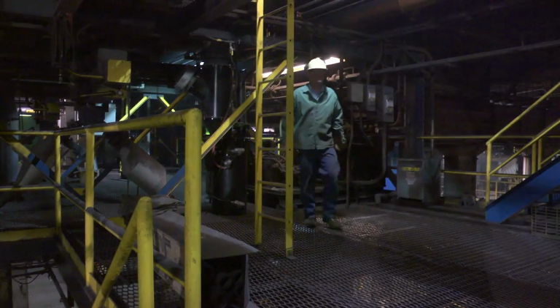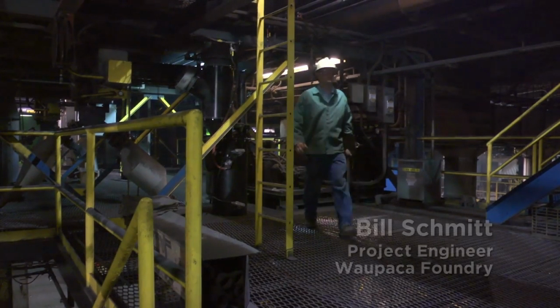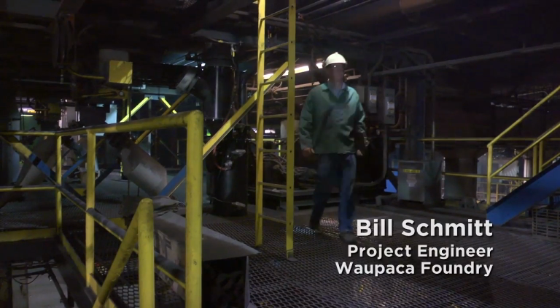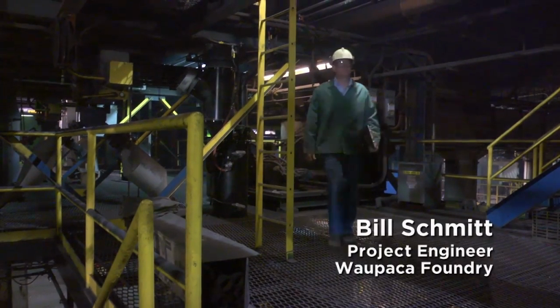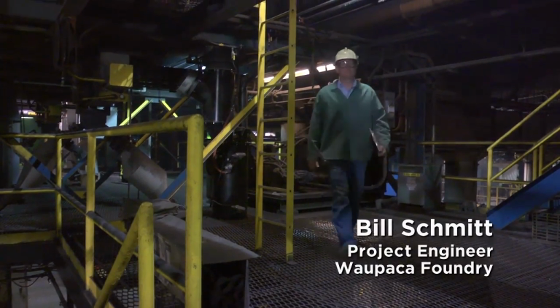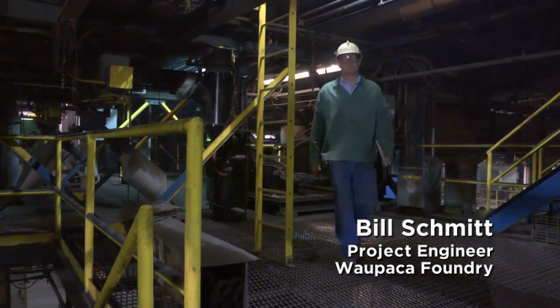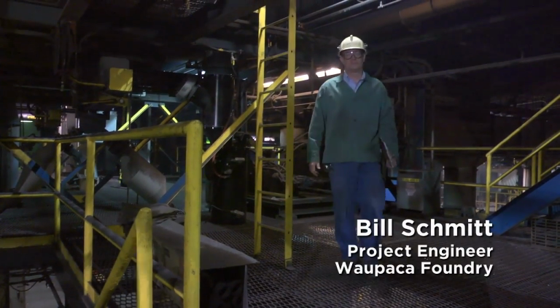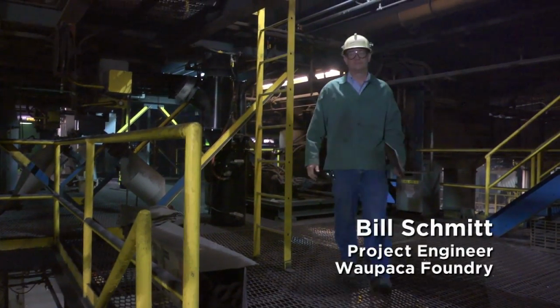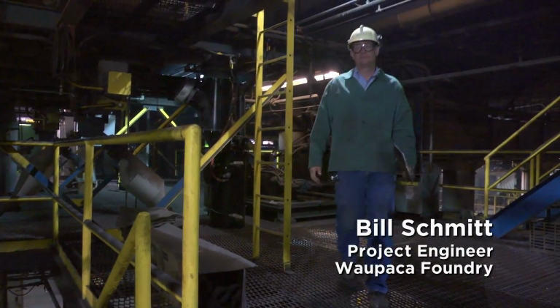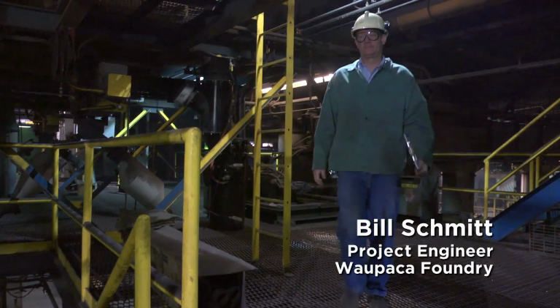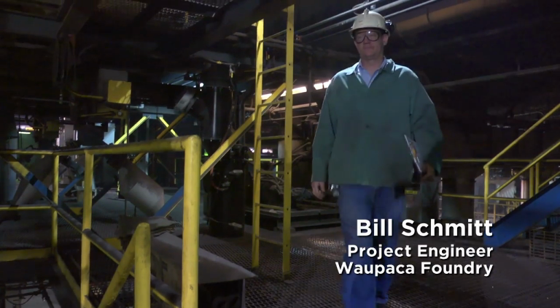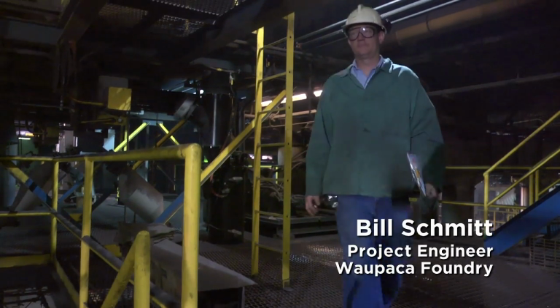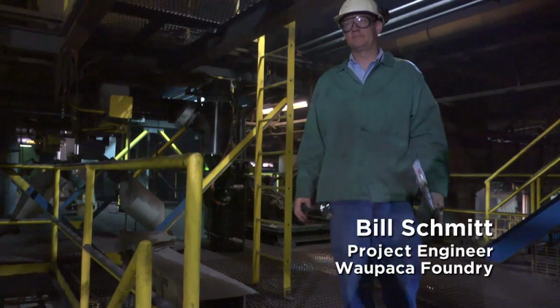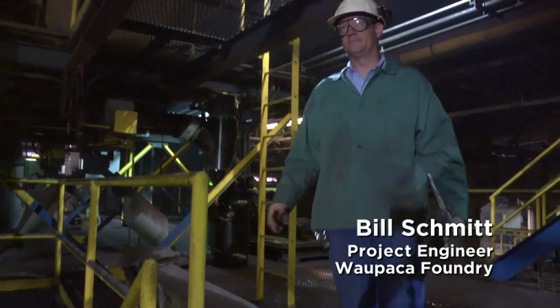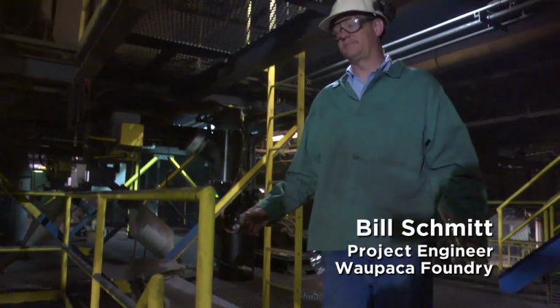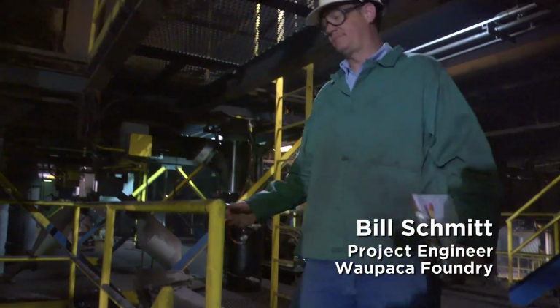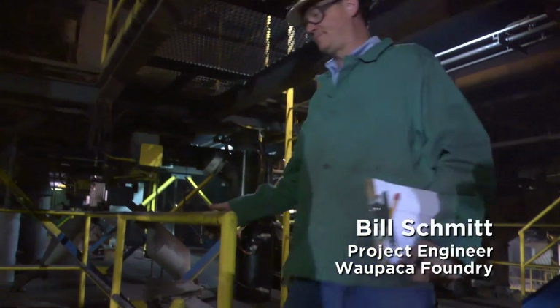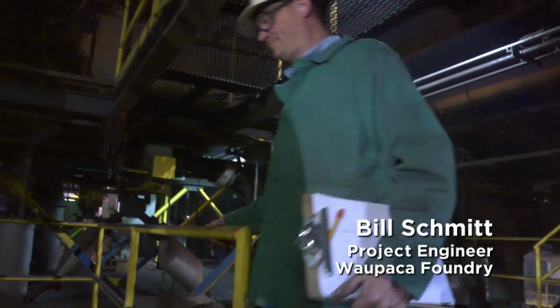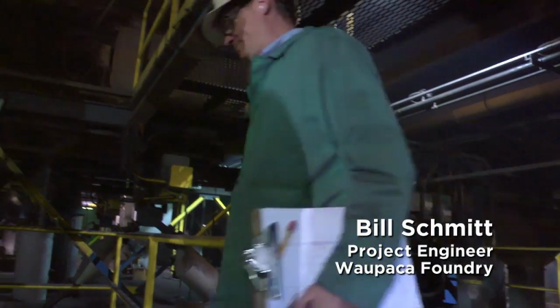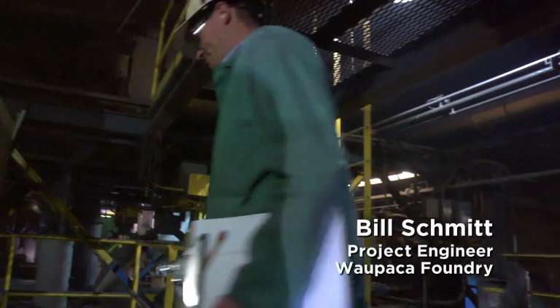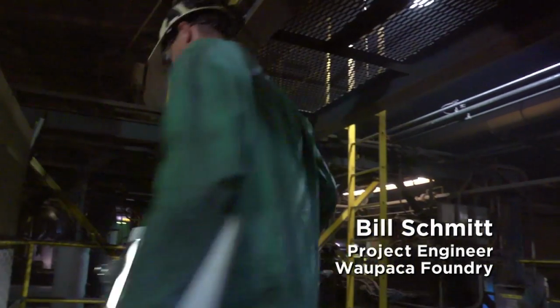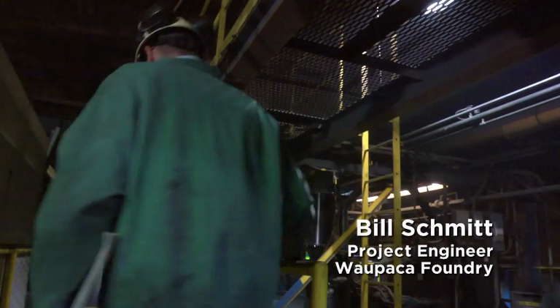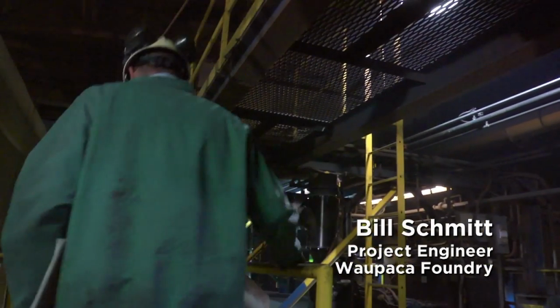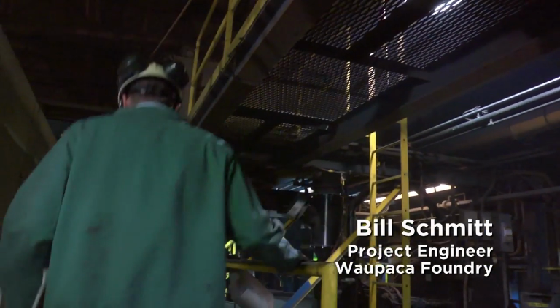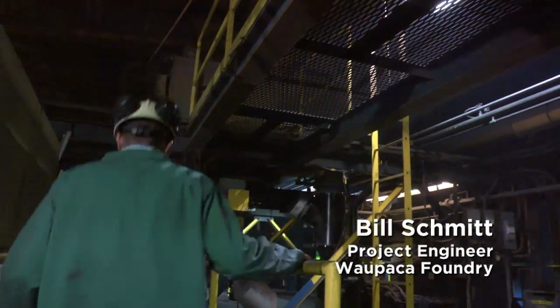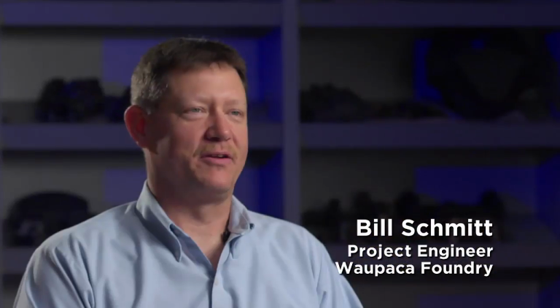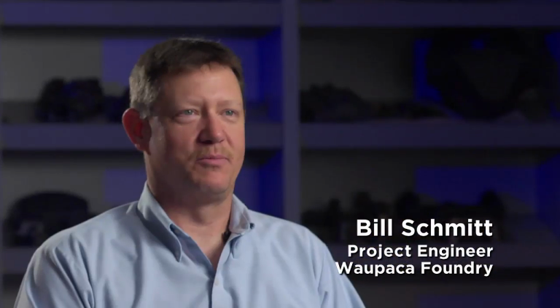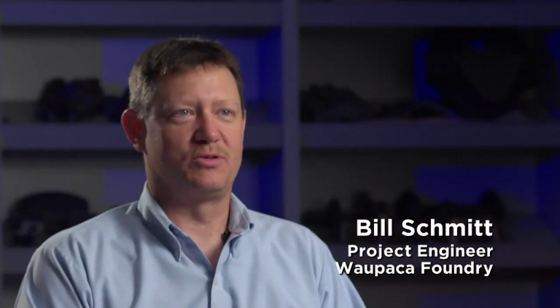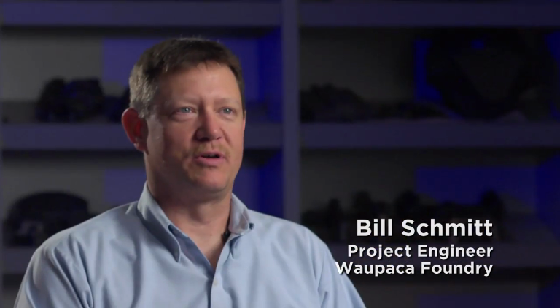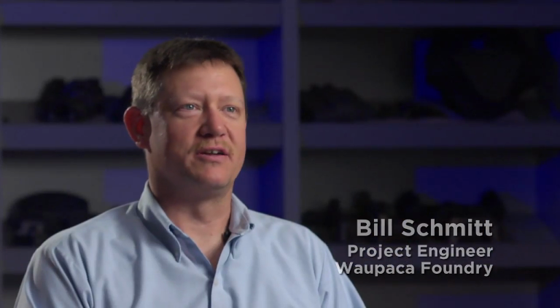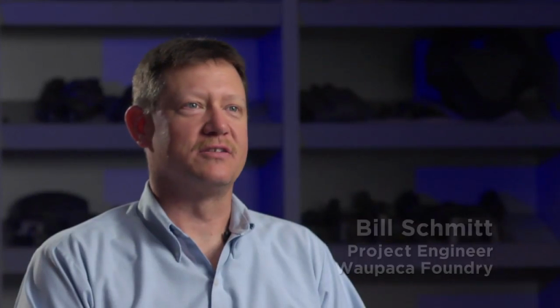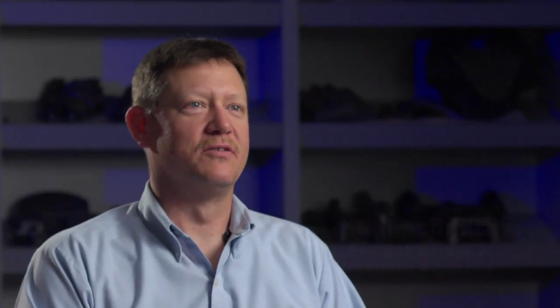I'm Bill Schmidt, a project engineer here at Wapeca Foundry in Marinette. I've been here for about 20 years now.